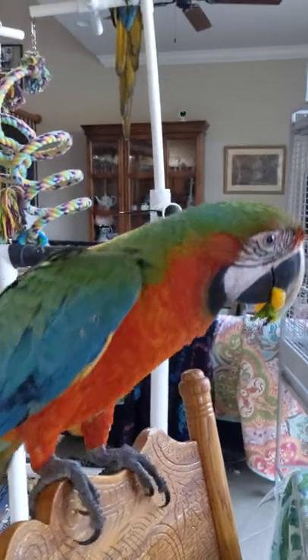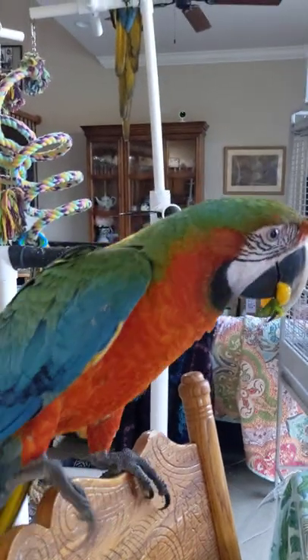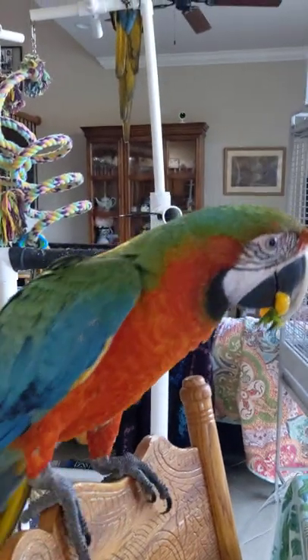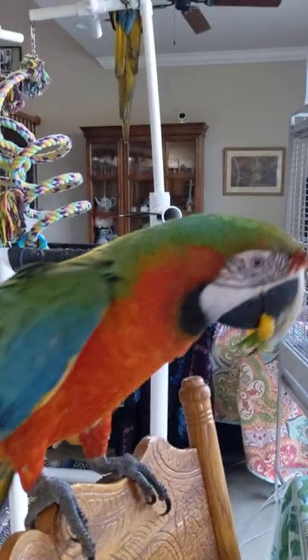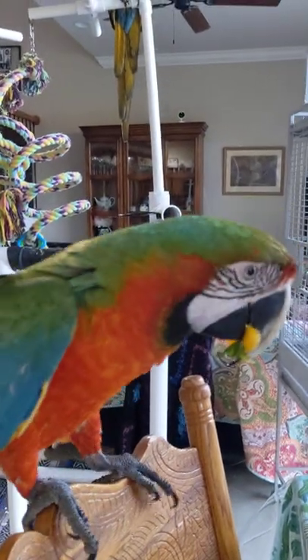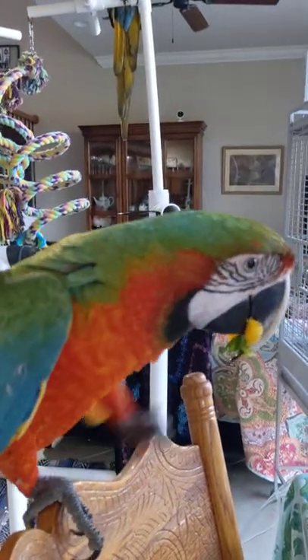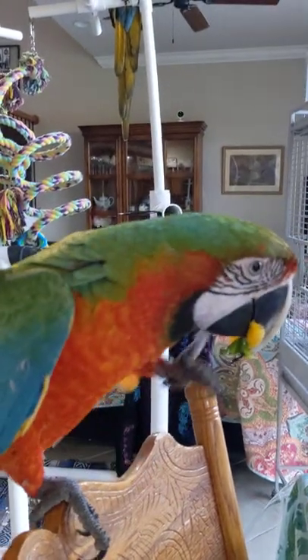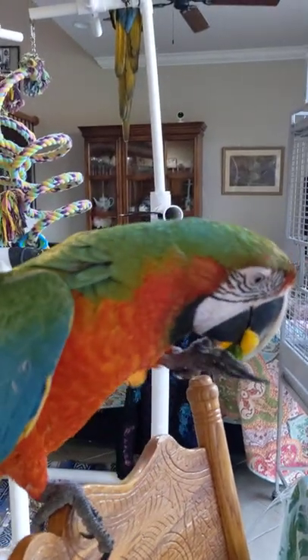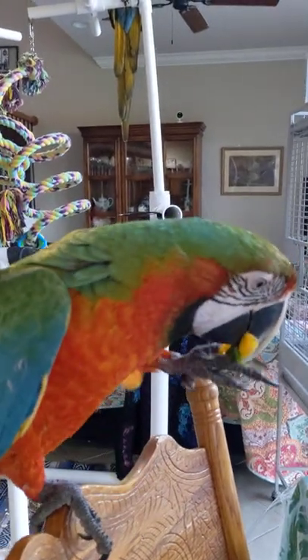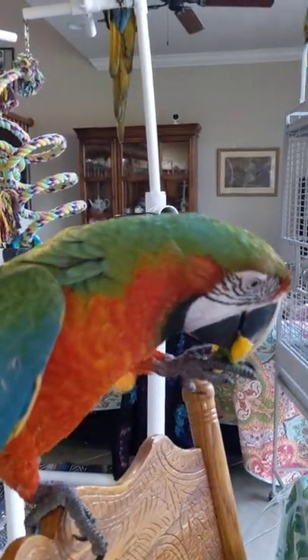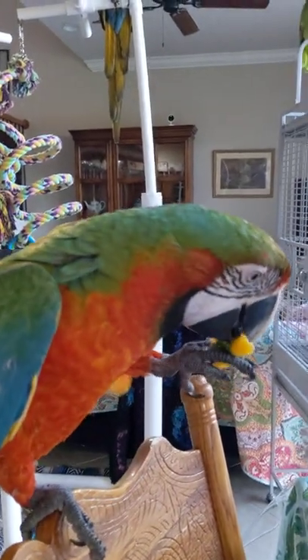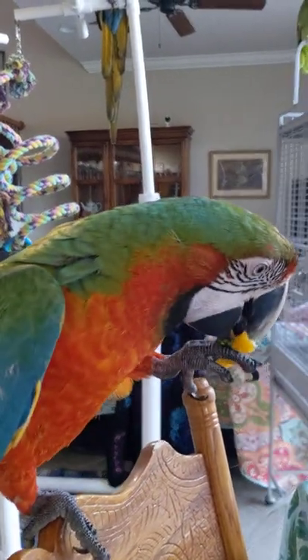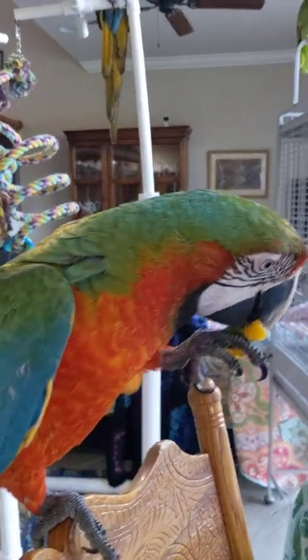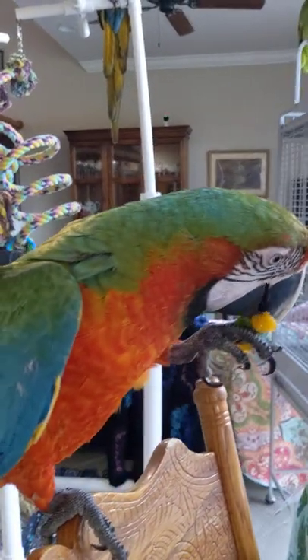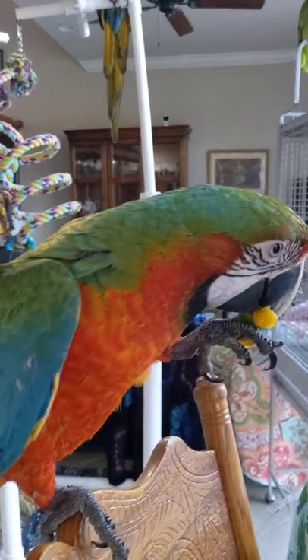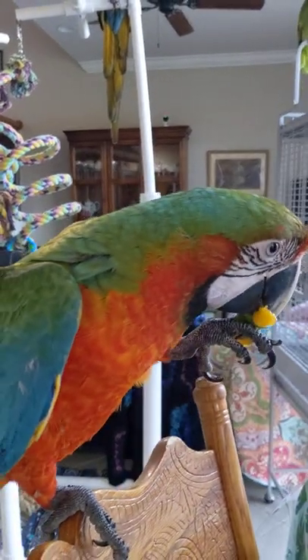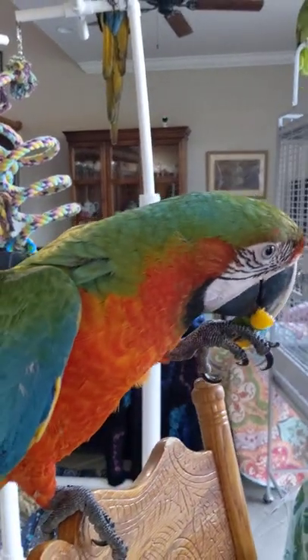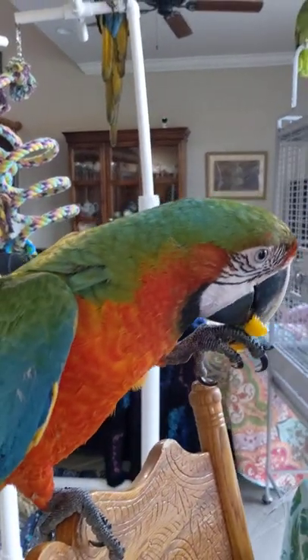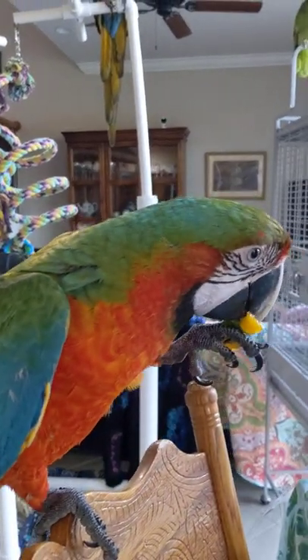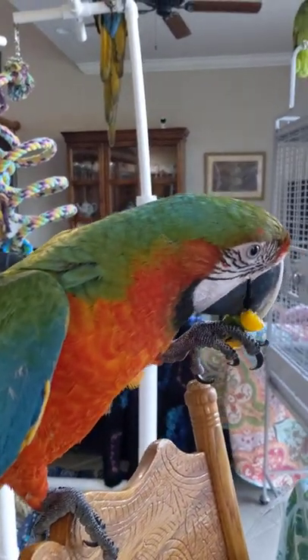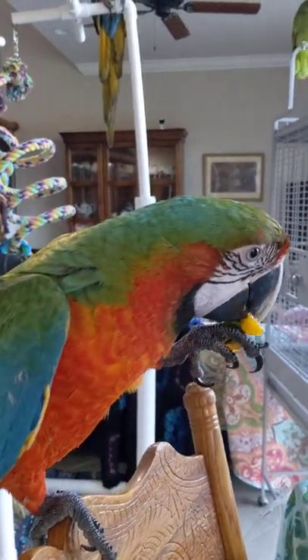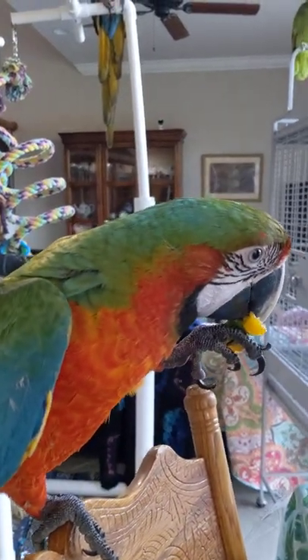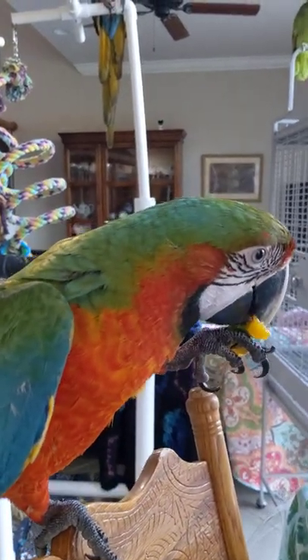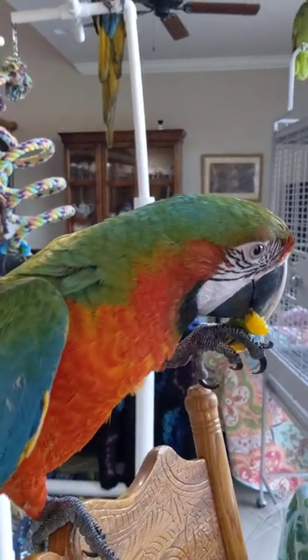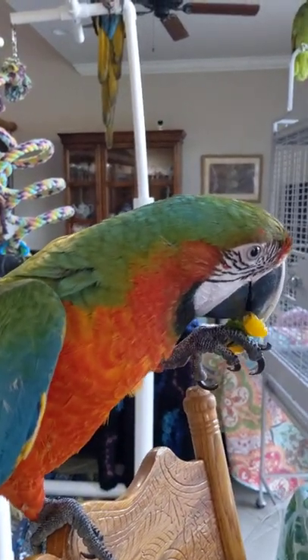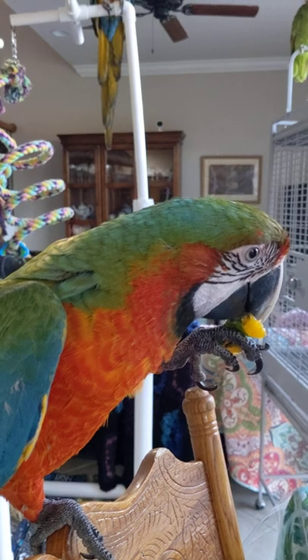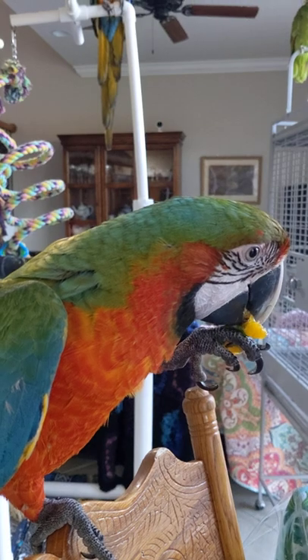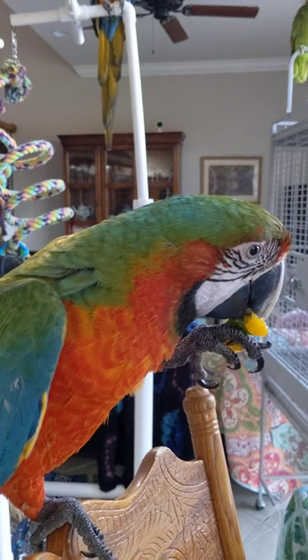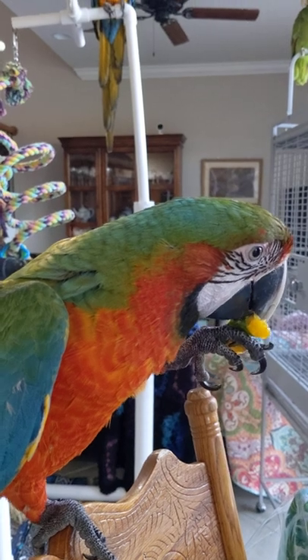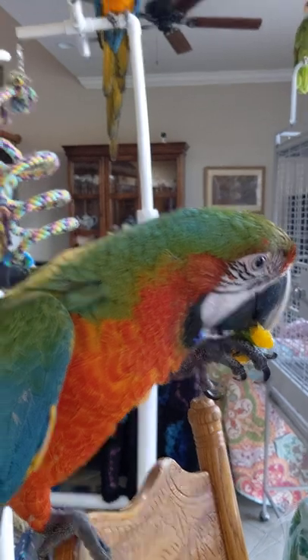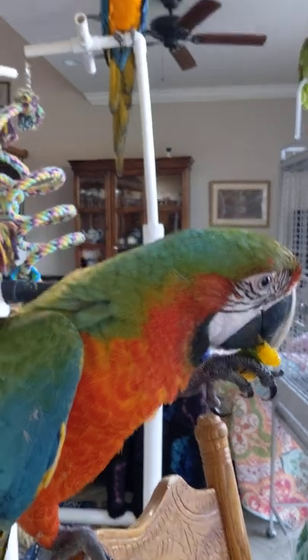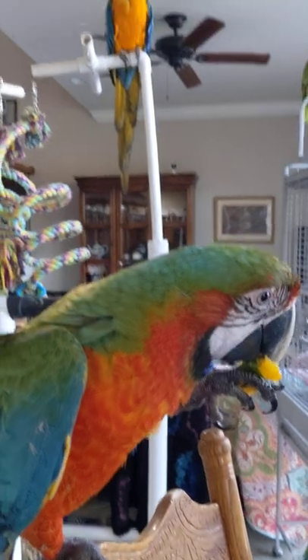What size cage should your parrot have? Hi, I'm Kenan, the author of The Parrot Plus Bond.